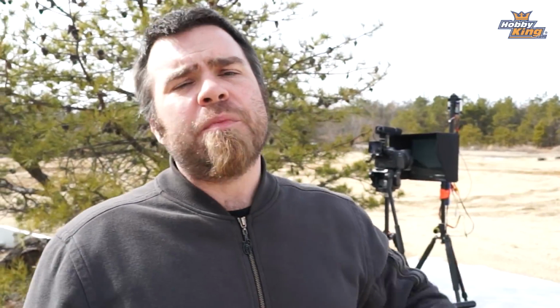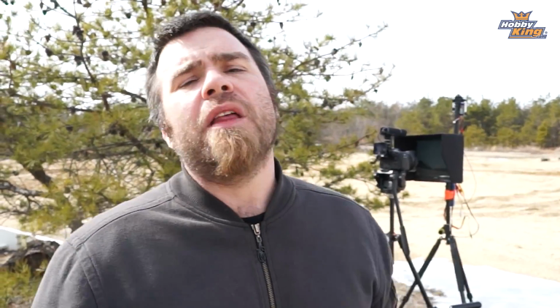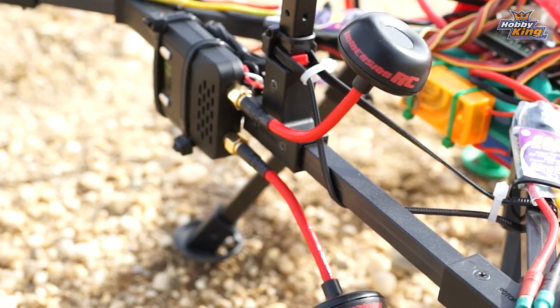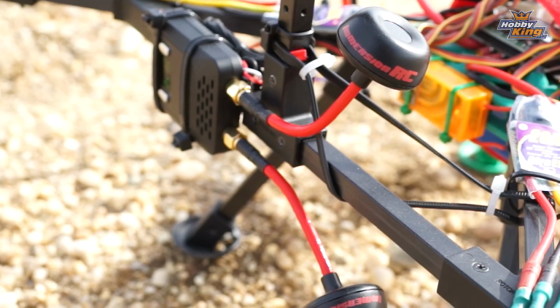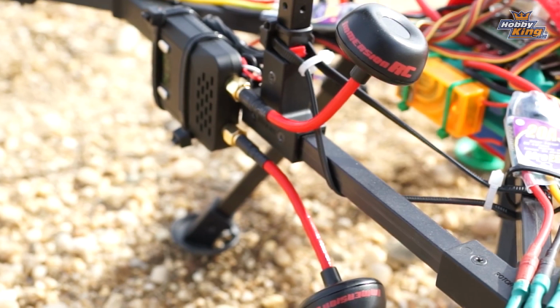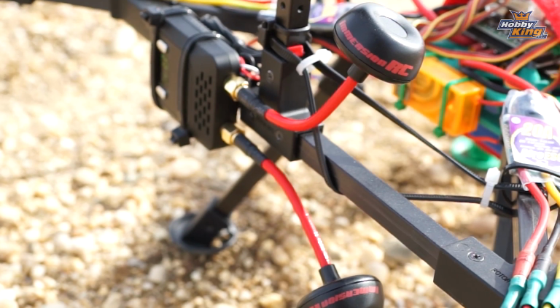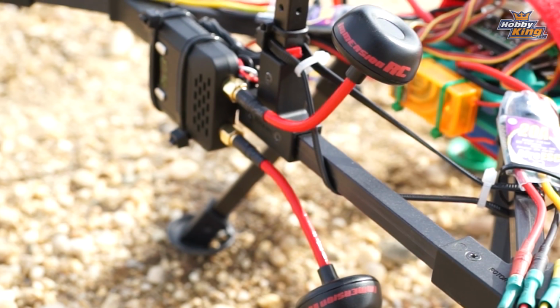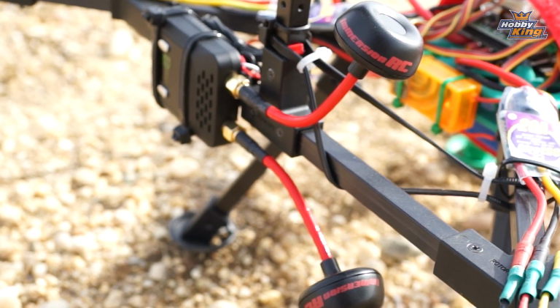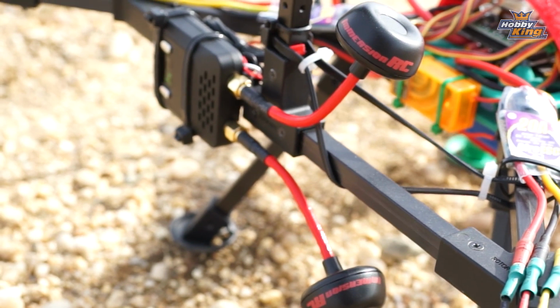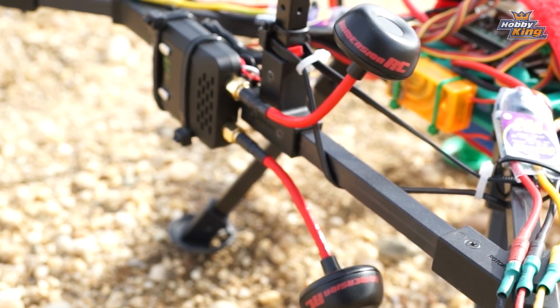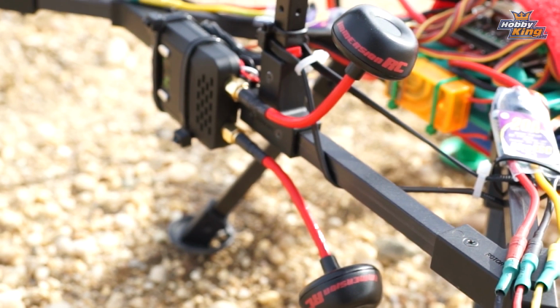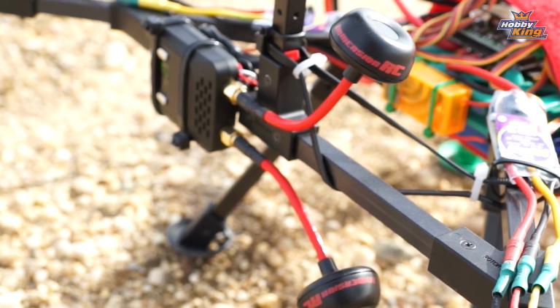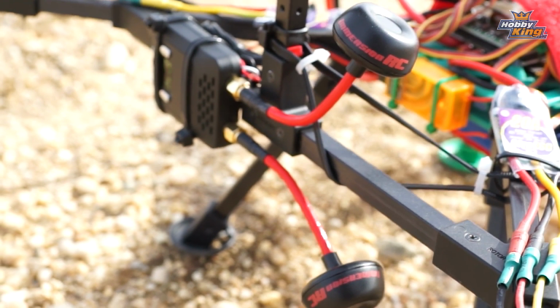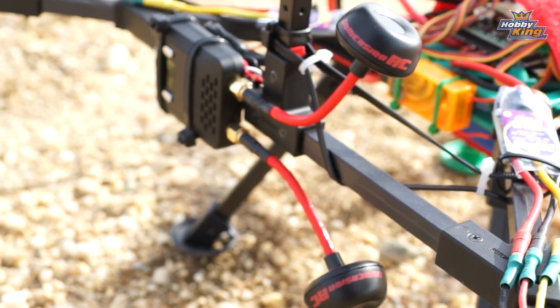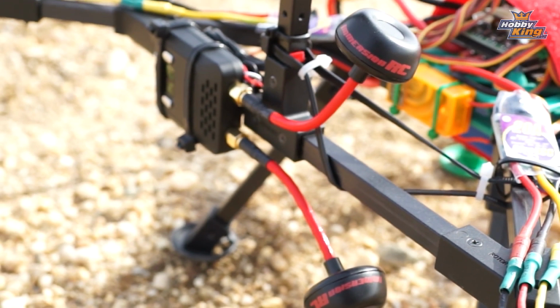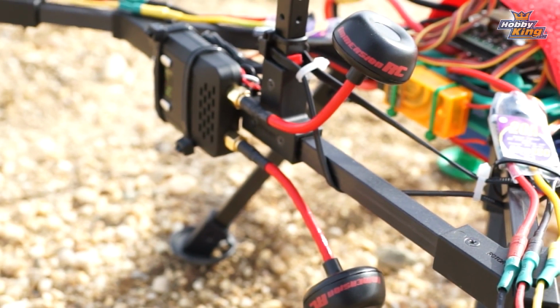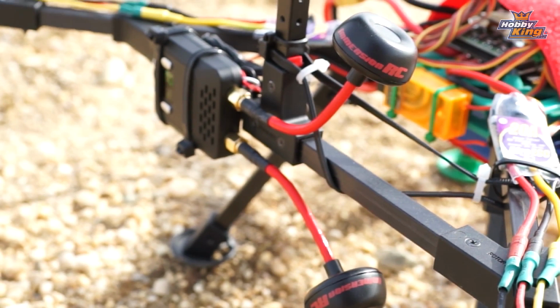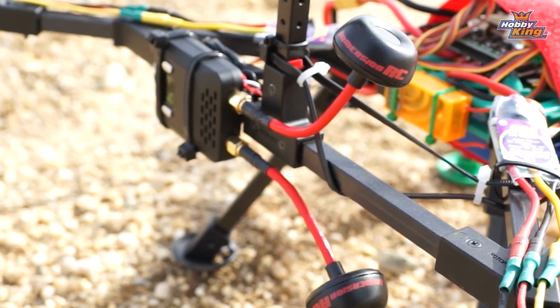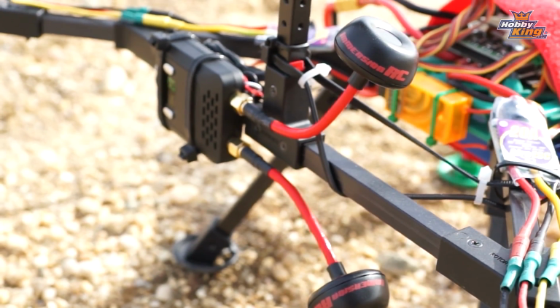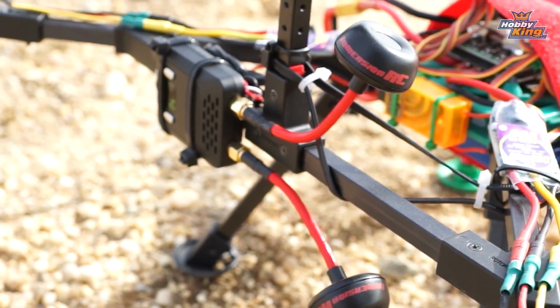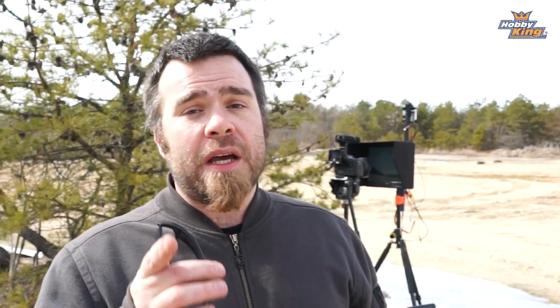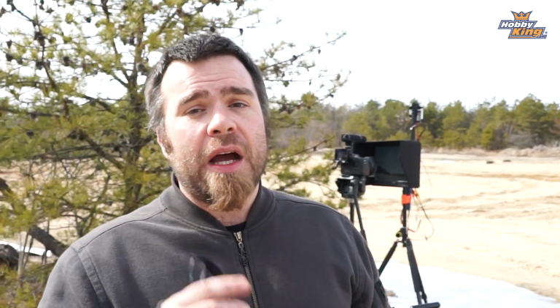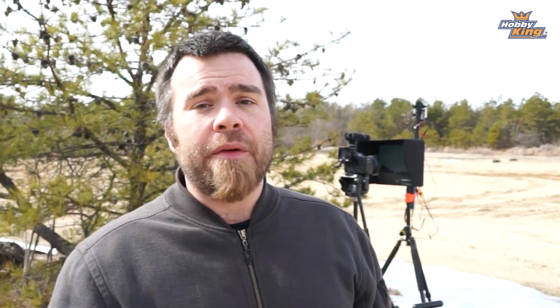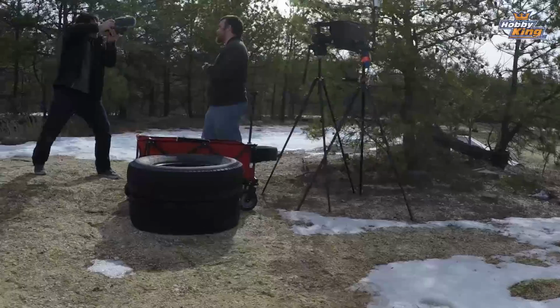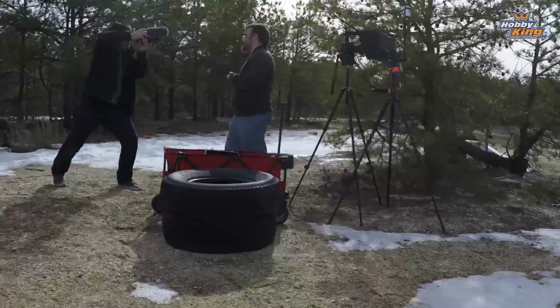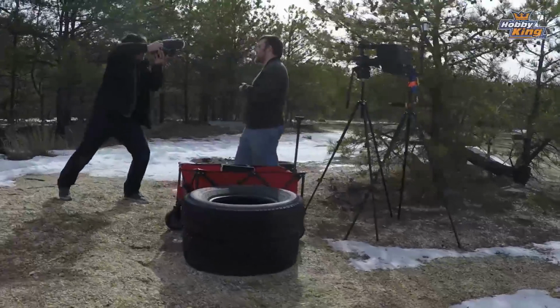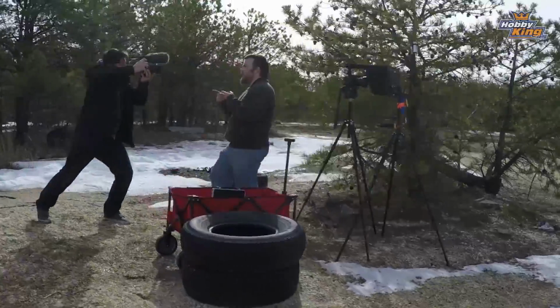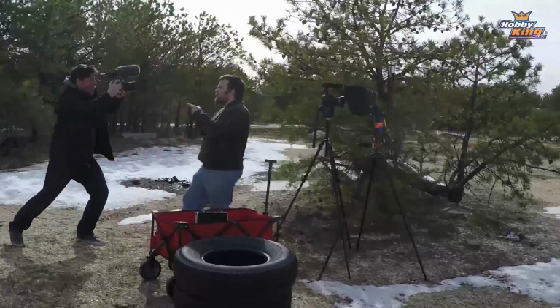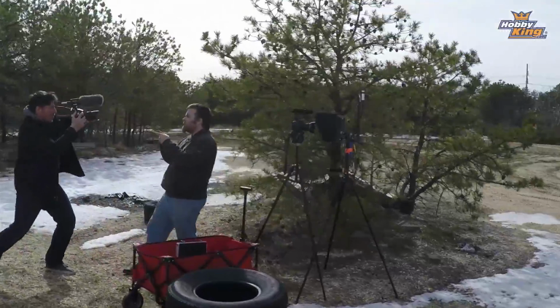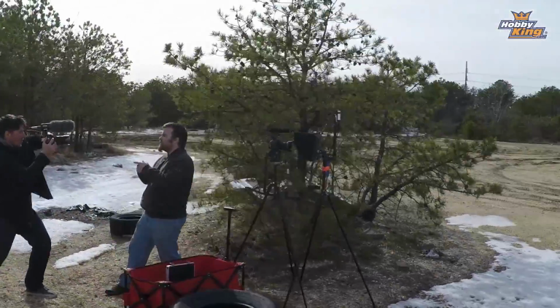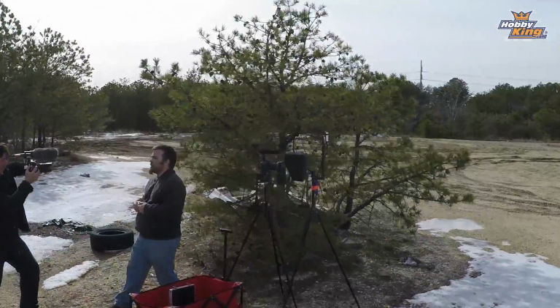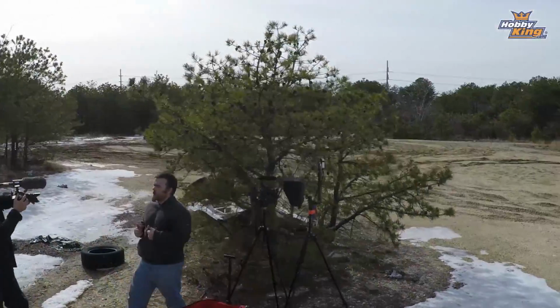Guys, for a very small investment in a set of antennas, you can way improve your FPV experience. I highly recommend it. Be back with more tips real soon.